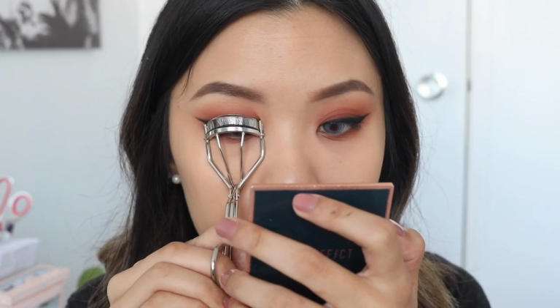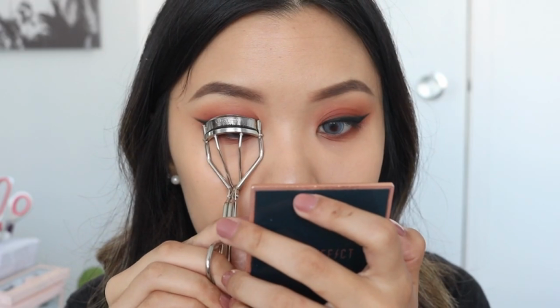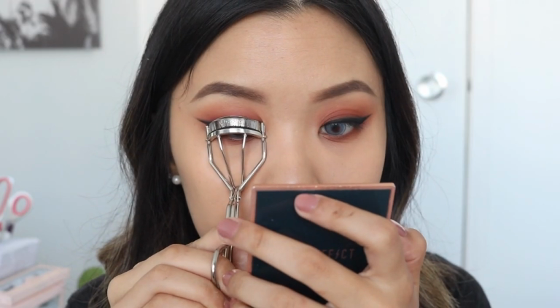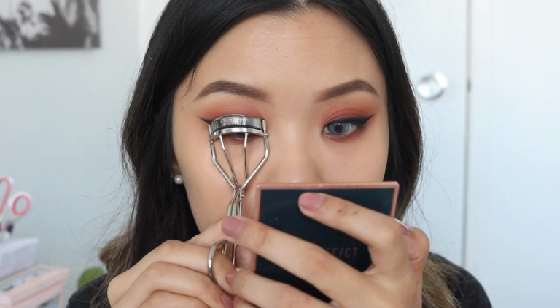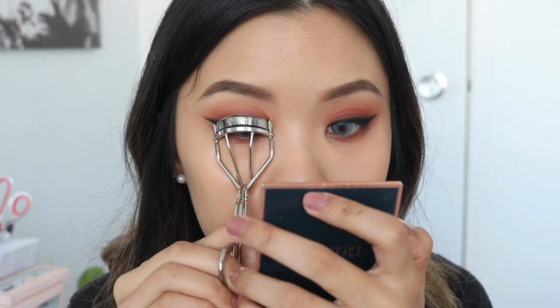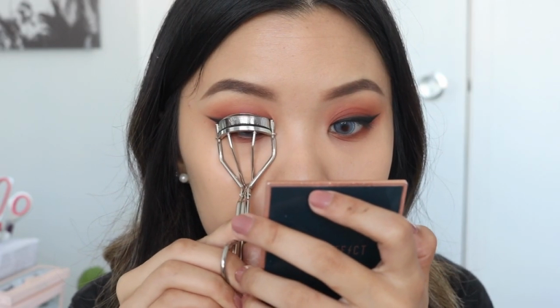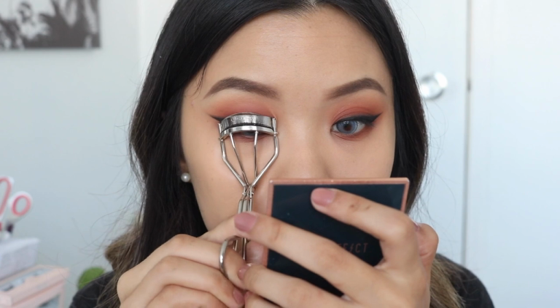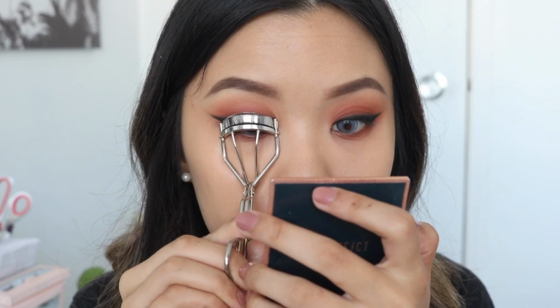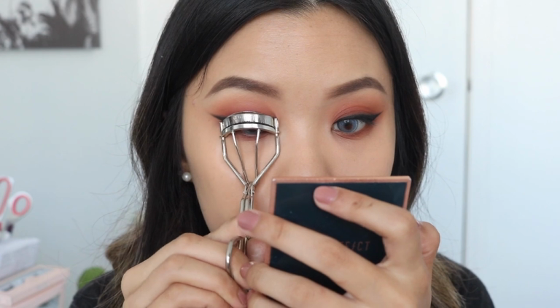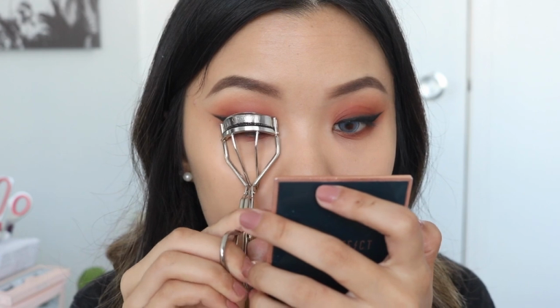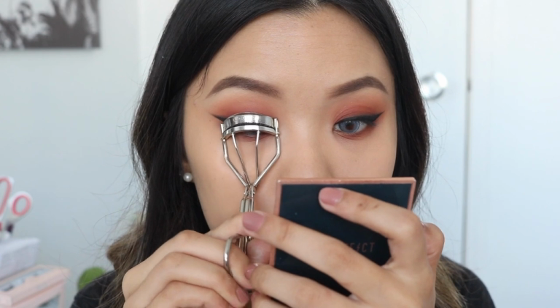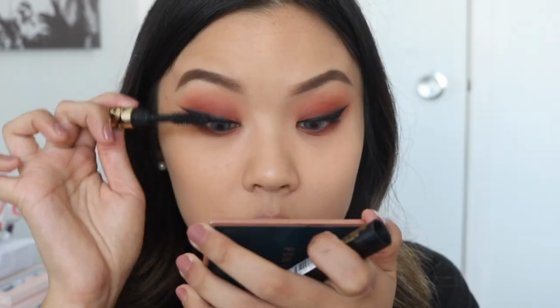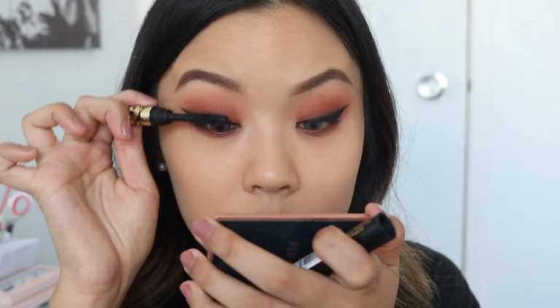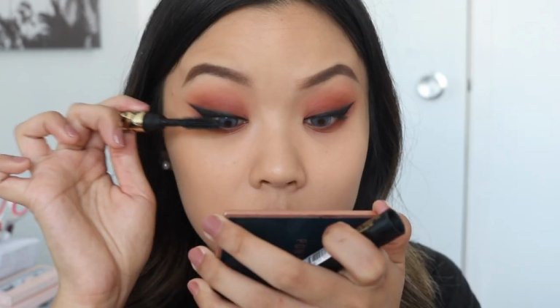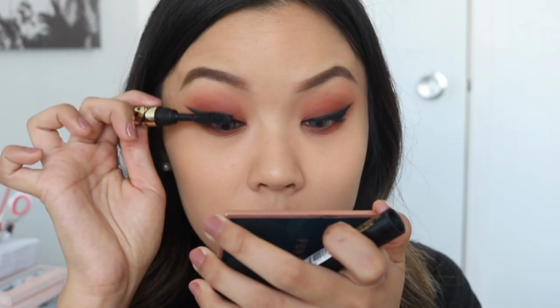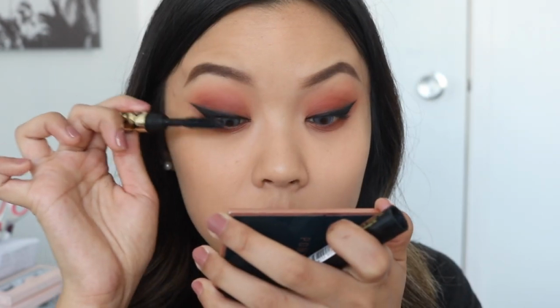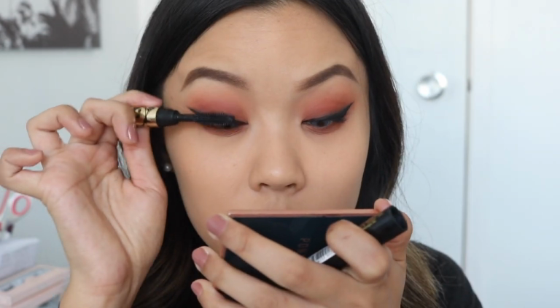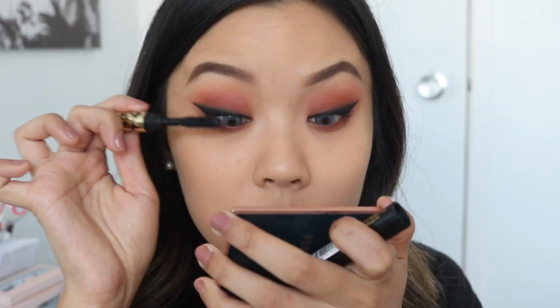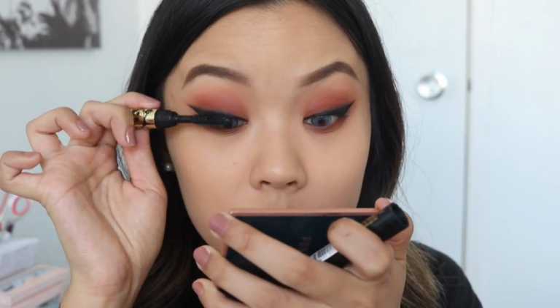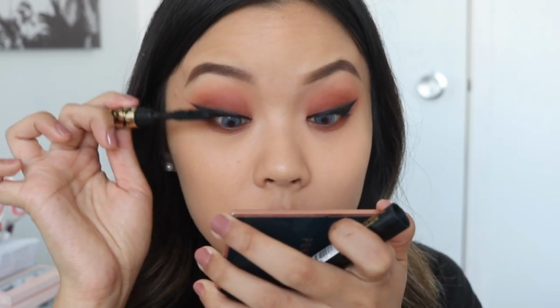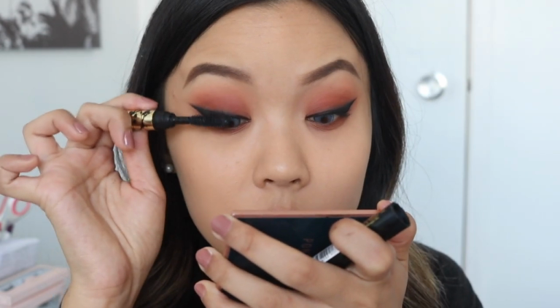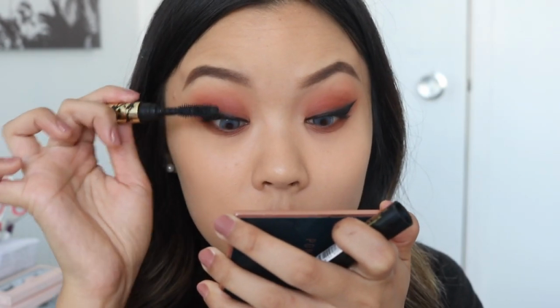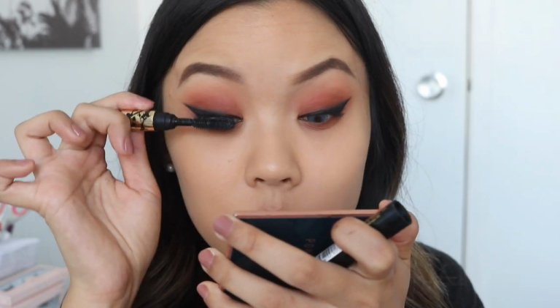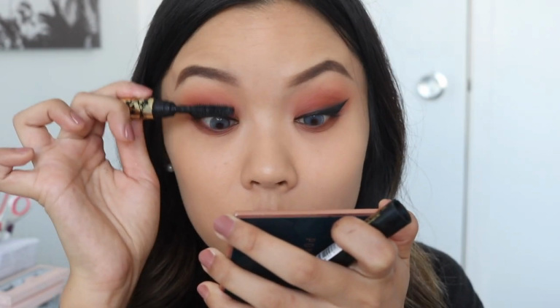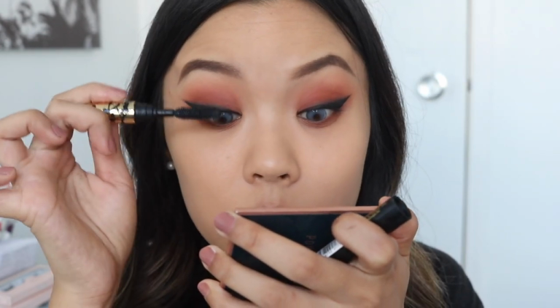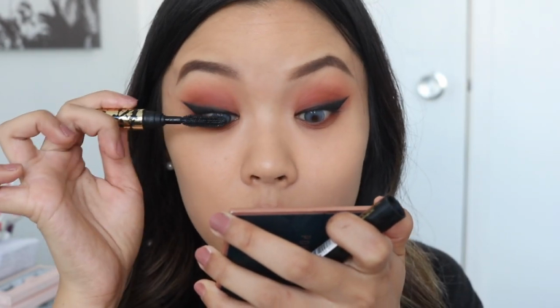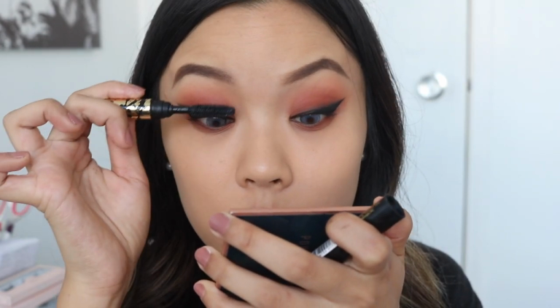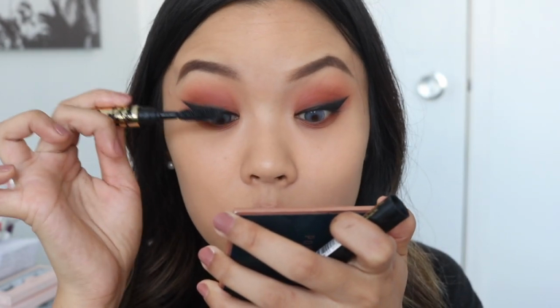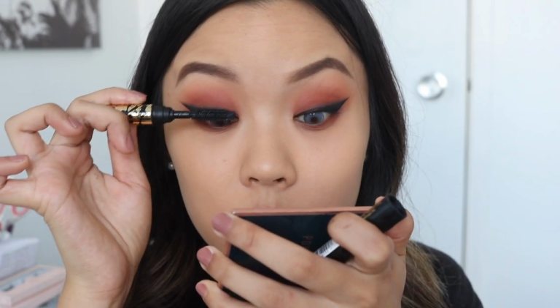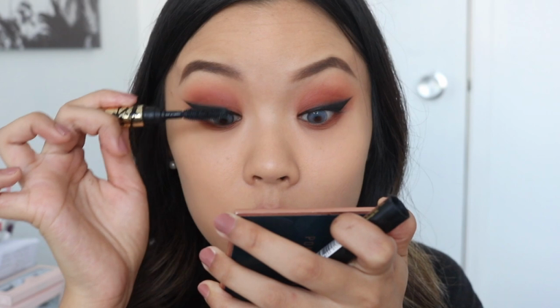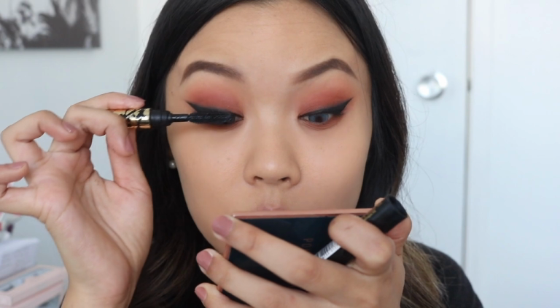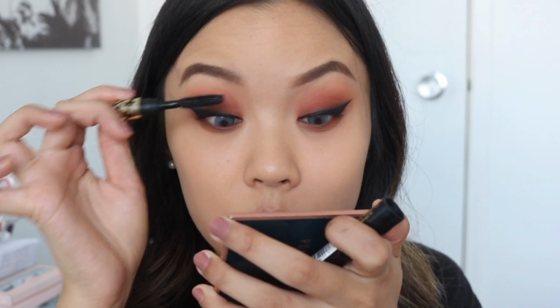Now I'm going to curl my lashes. The mascara I'm going to be using today is the Tarte Tartus Mascara.